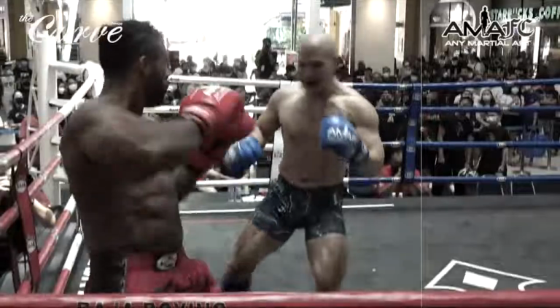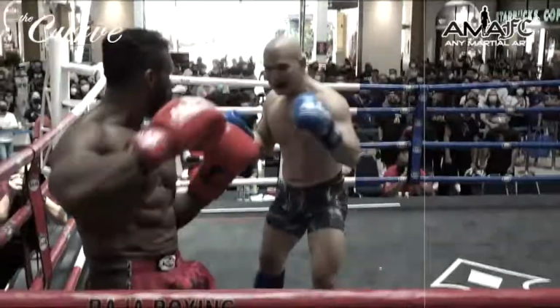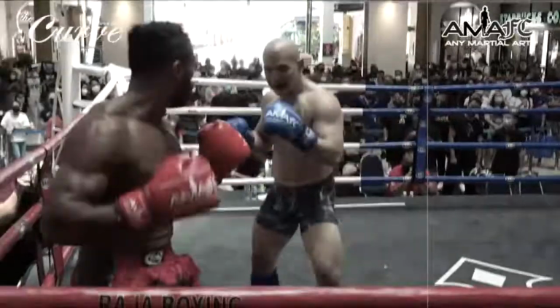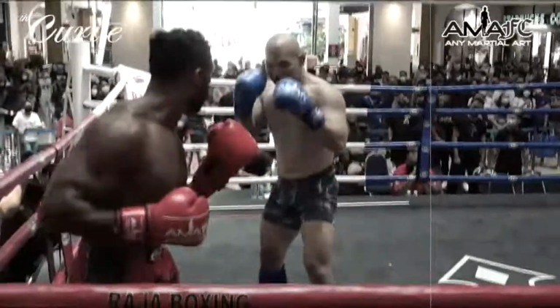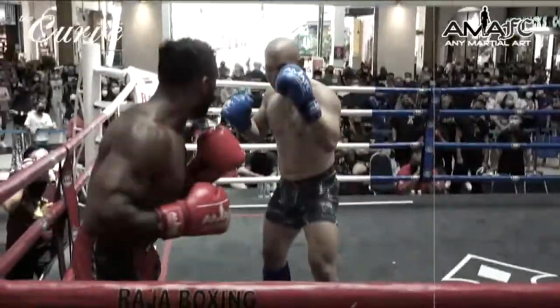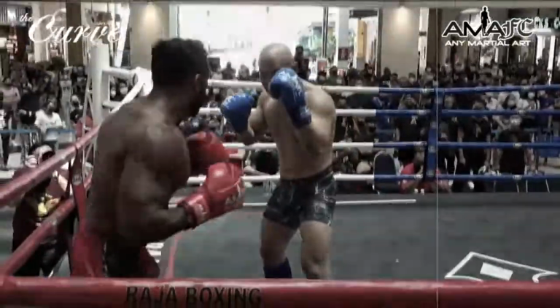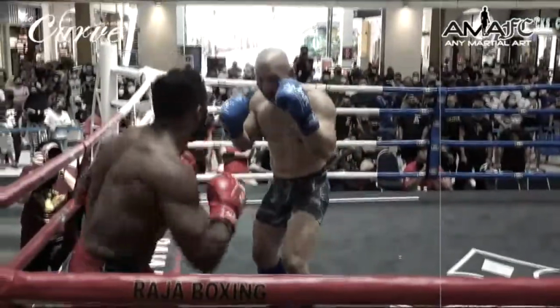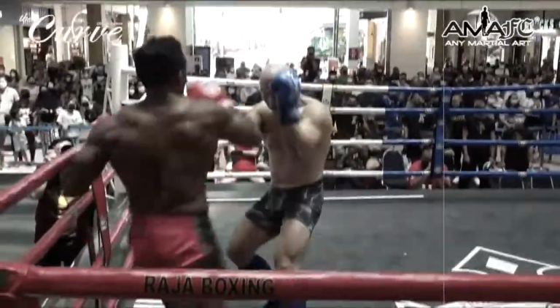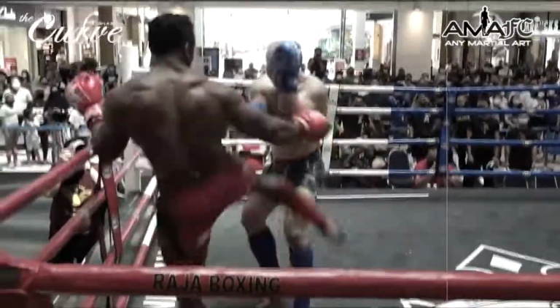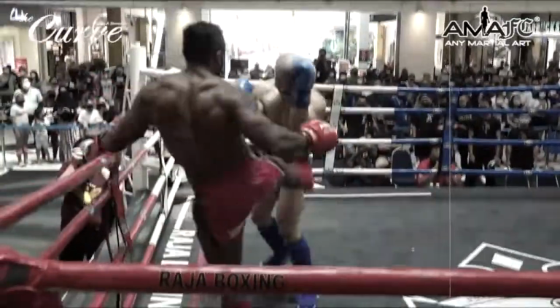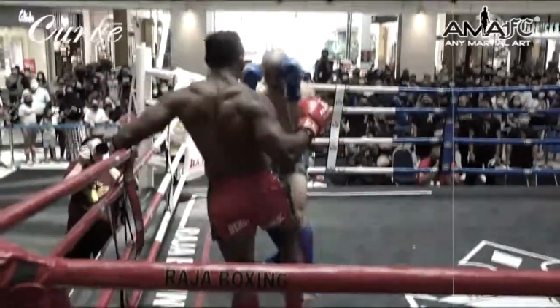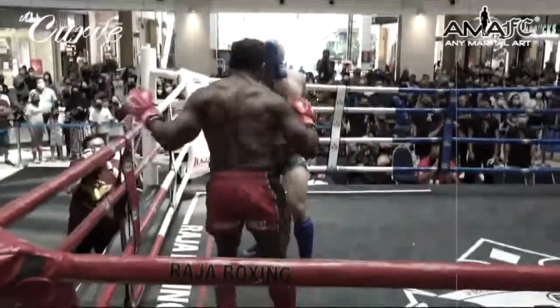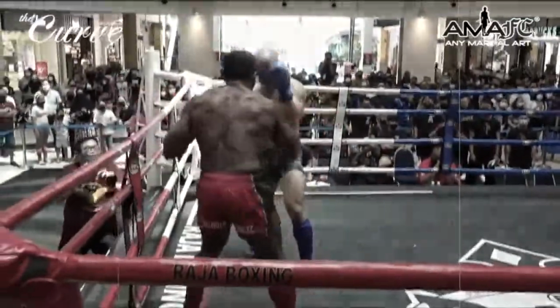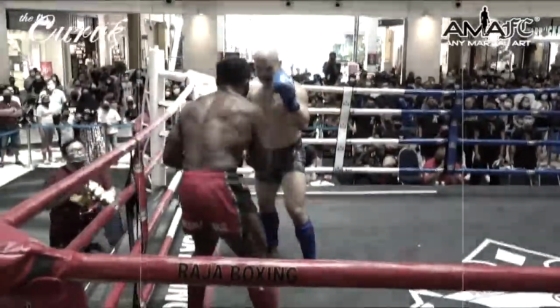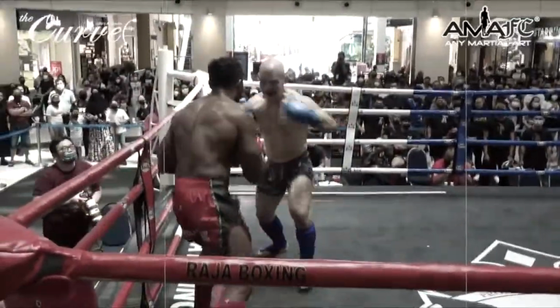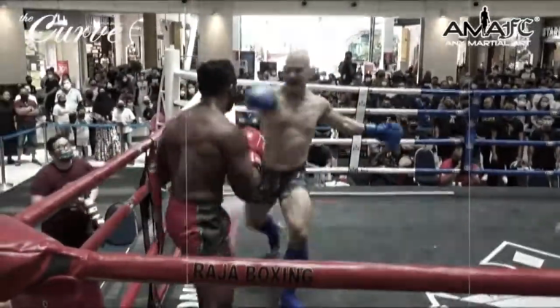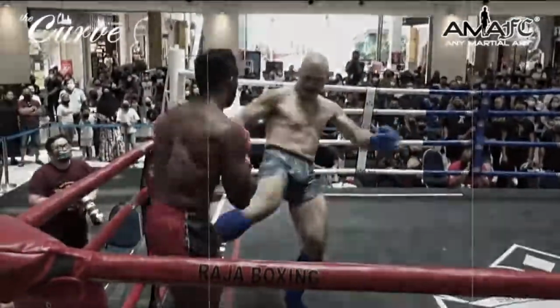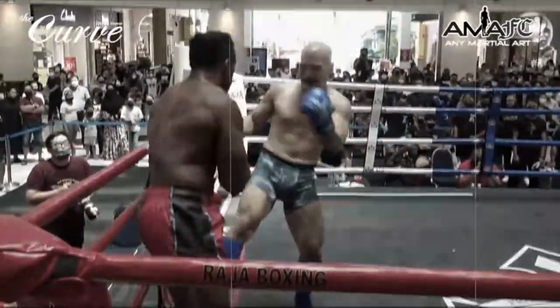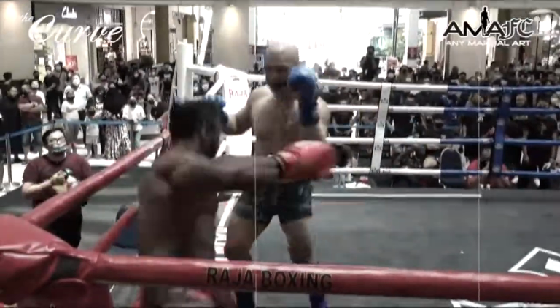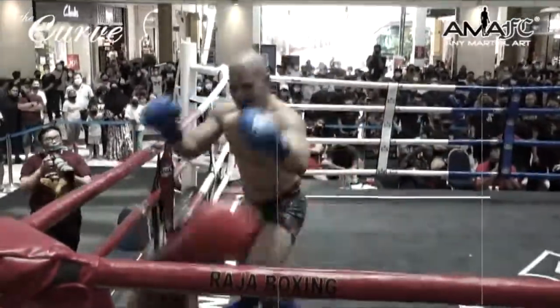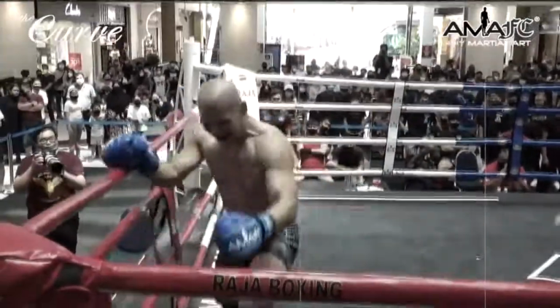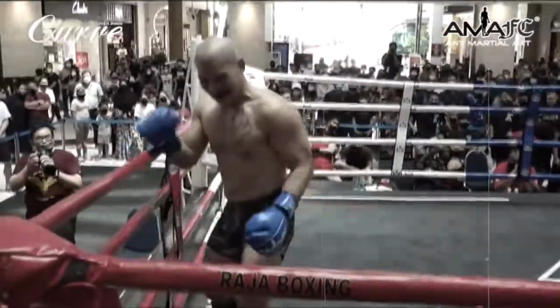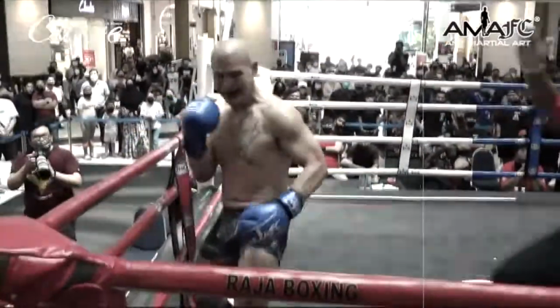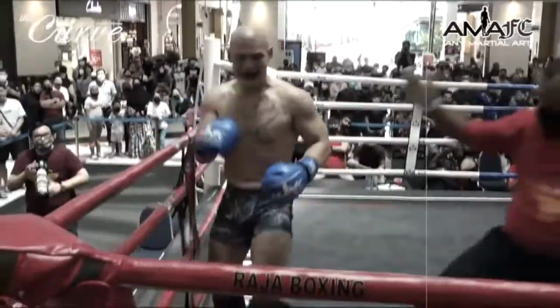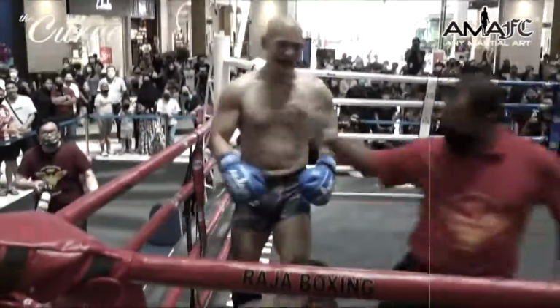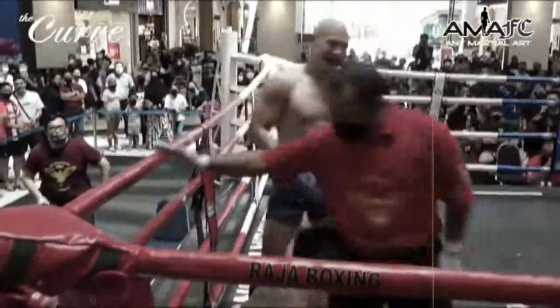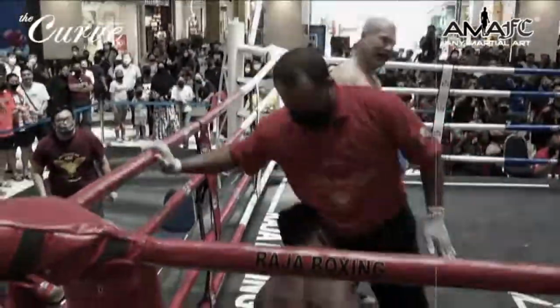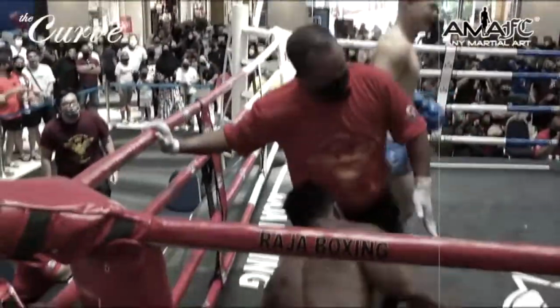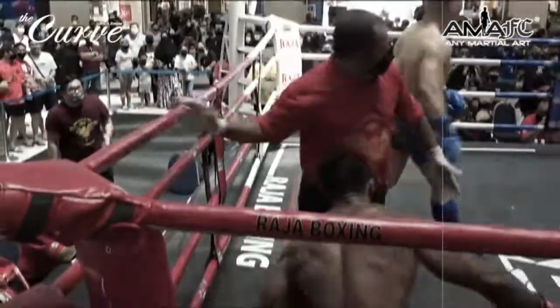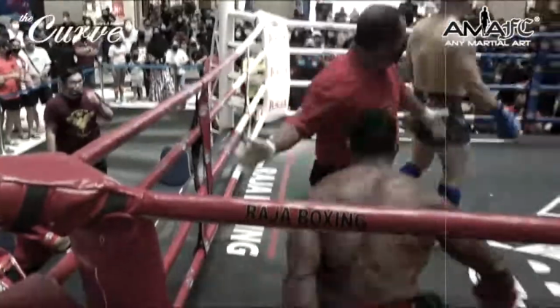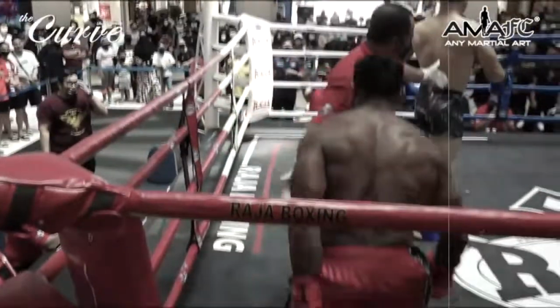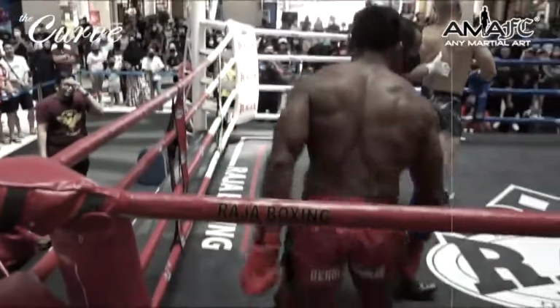A low kick there. That's a heavy low kick from Han Yan. That's a good kick.